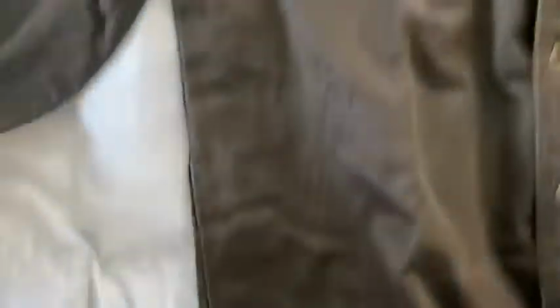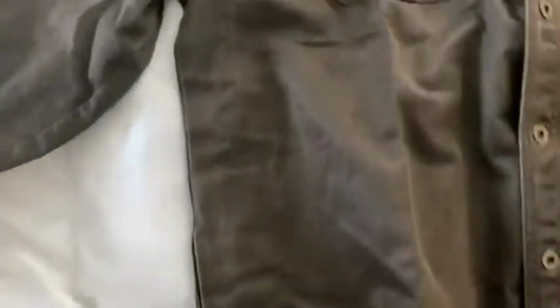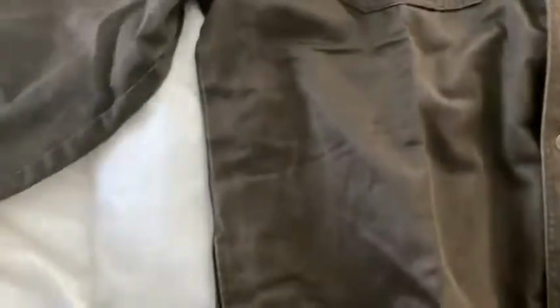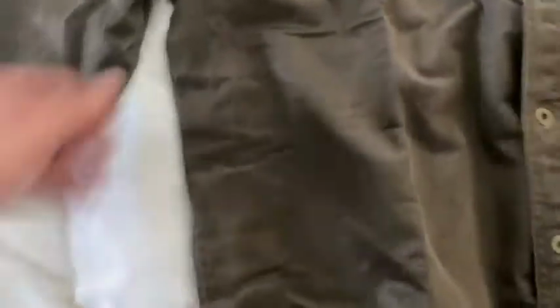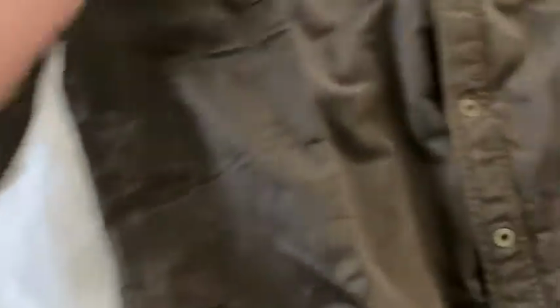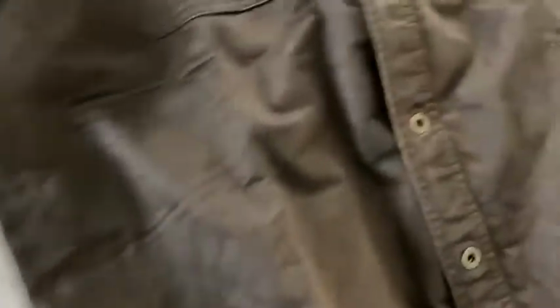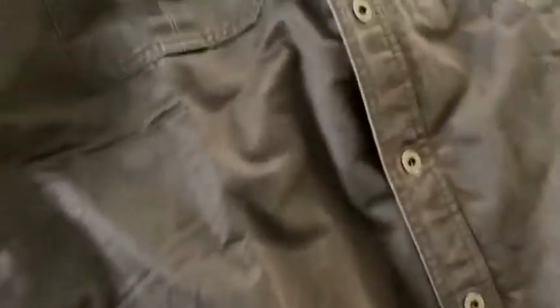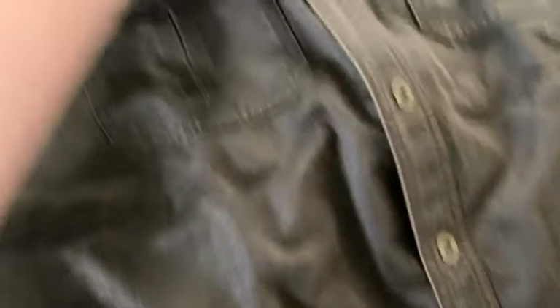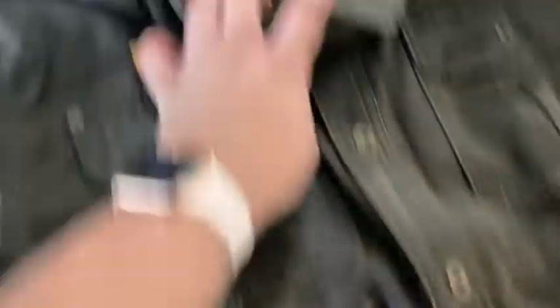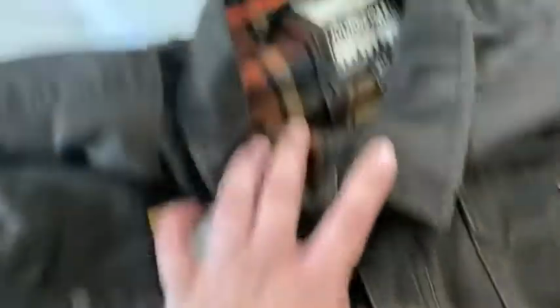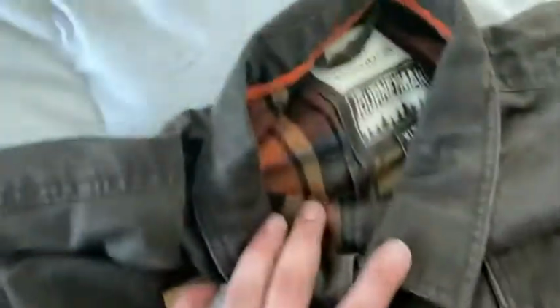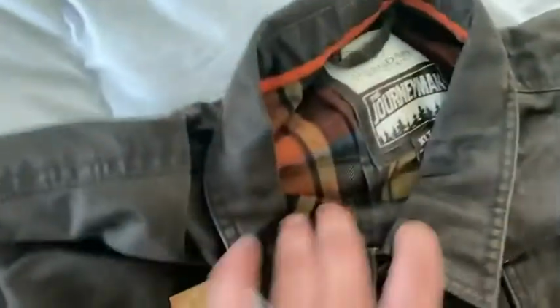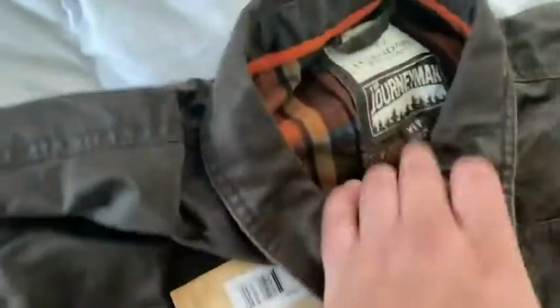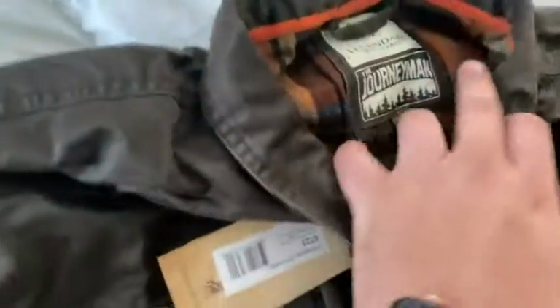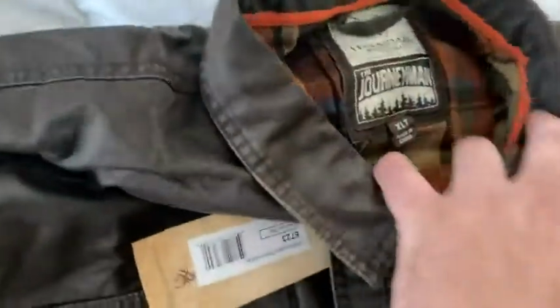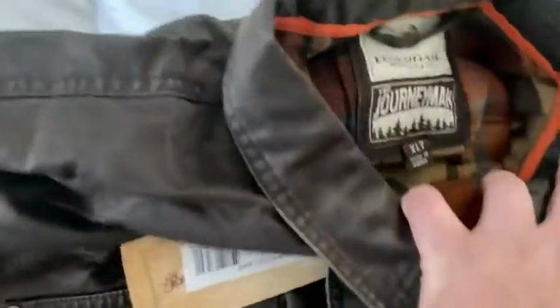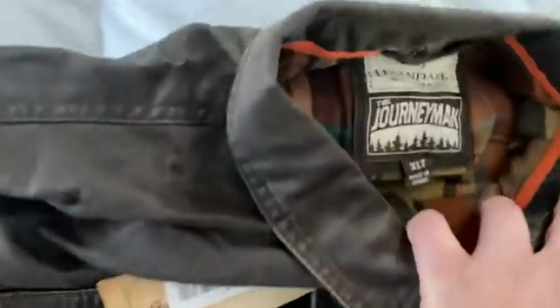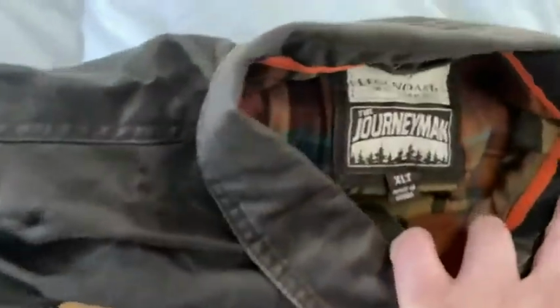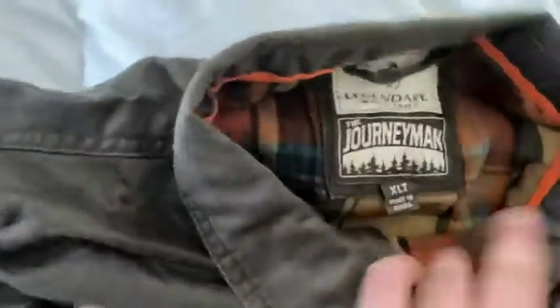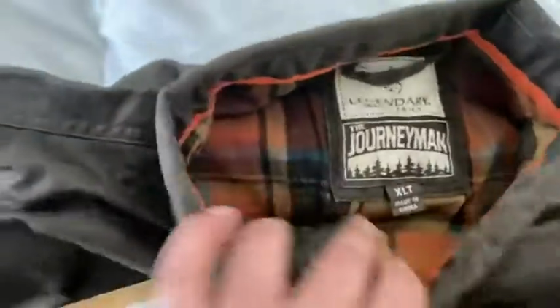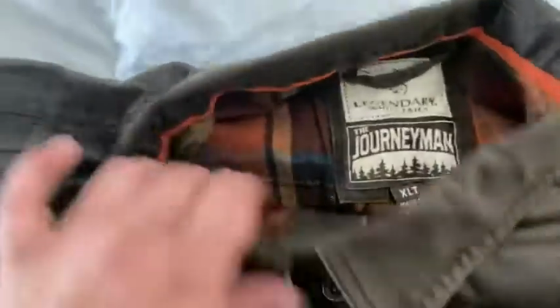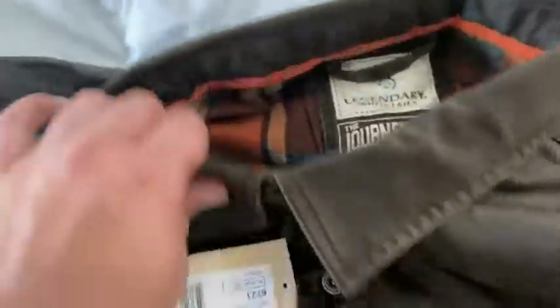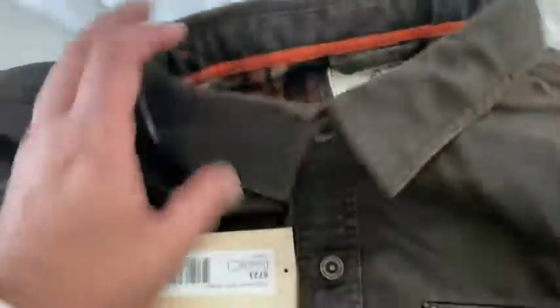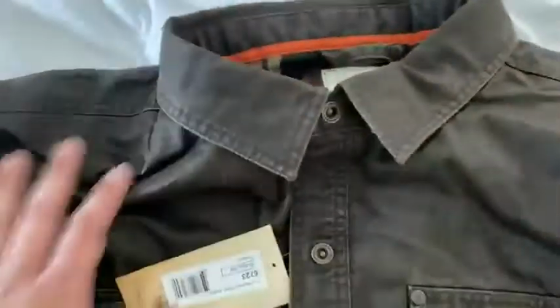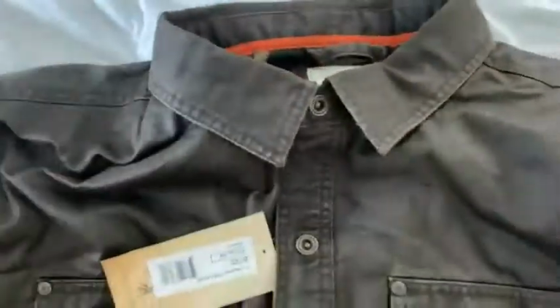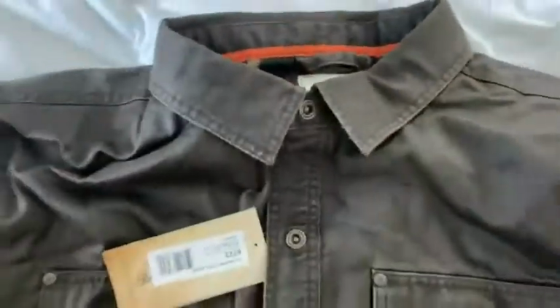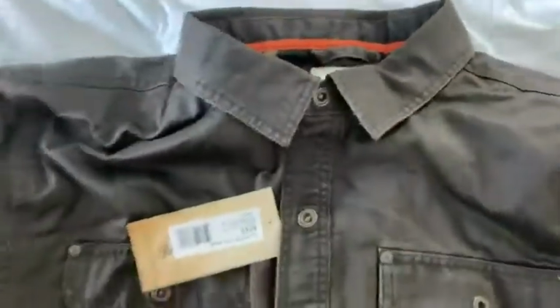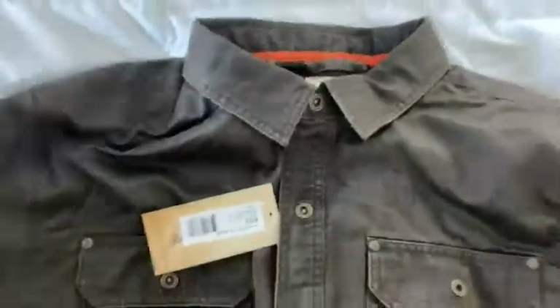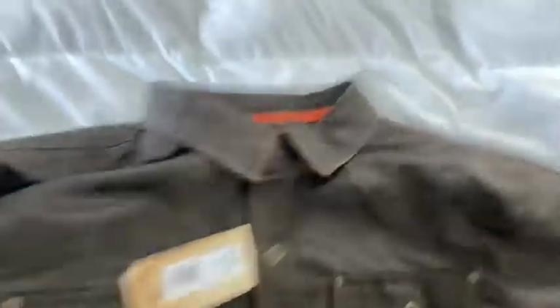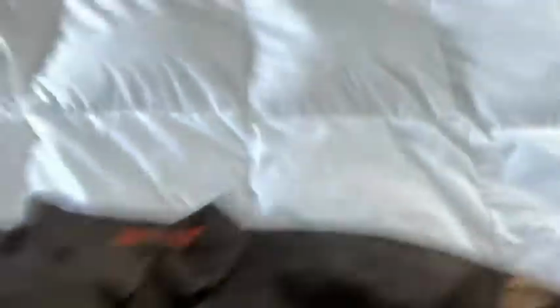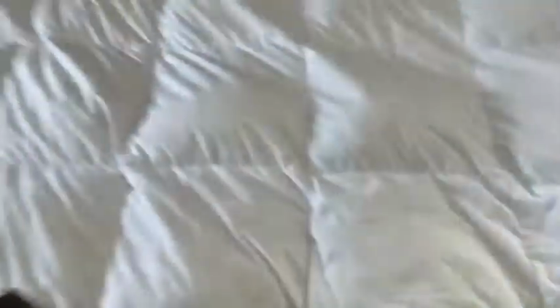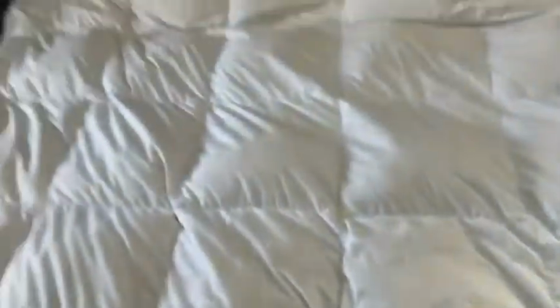Let's take a look at the collar. Let's take a look at the back.